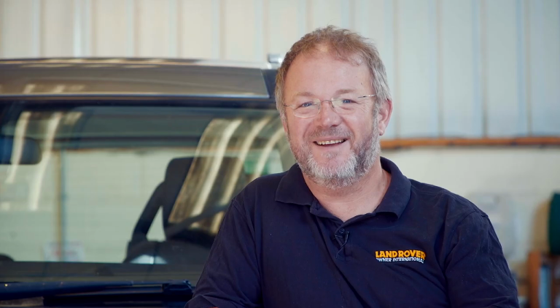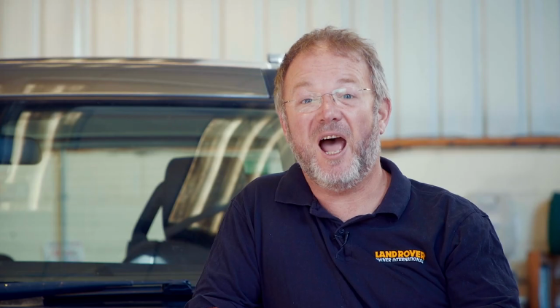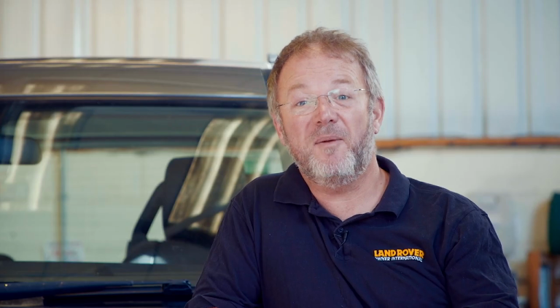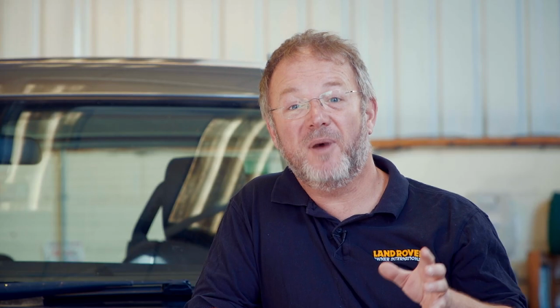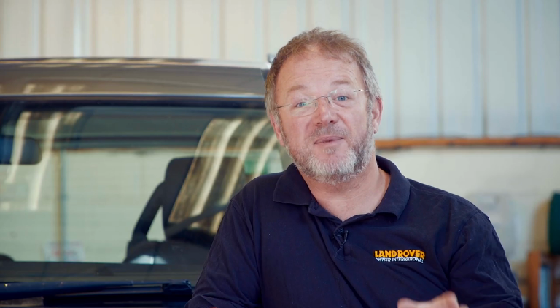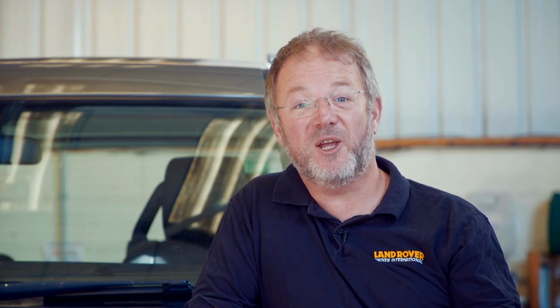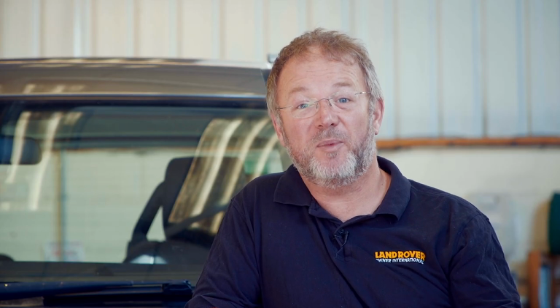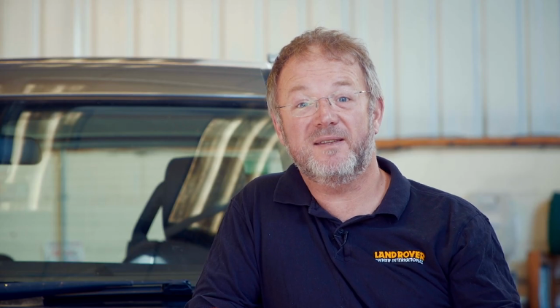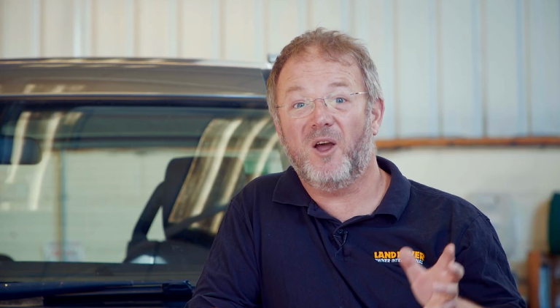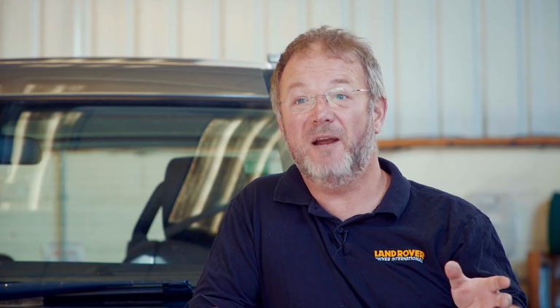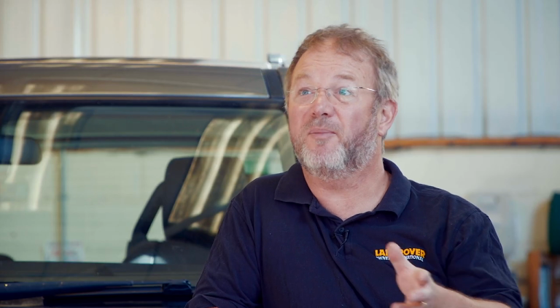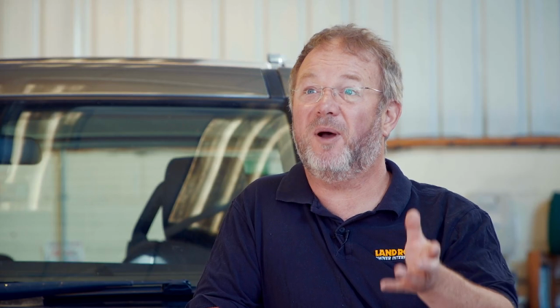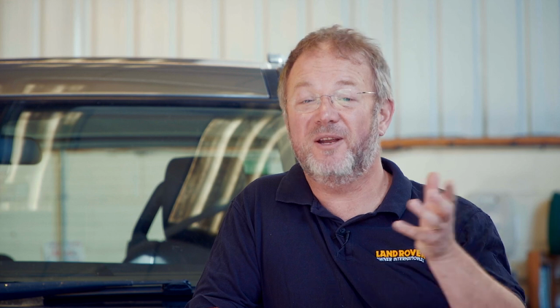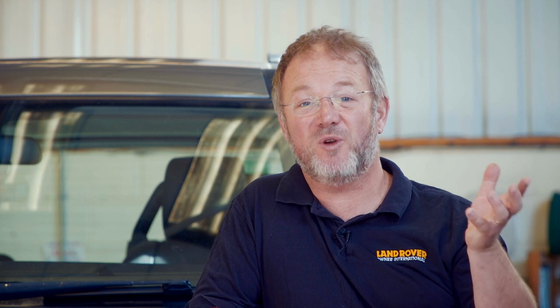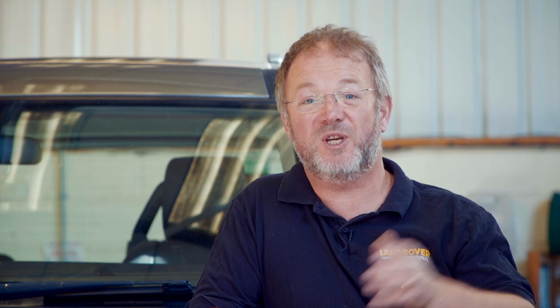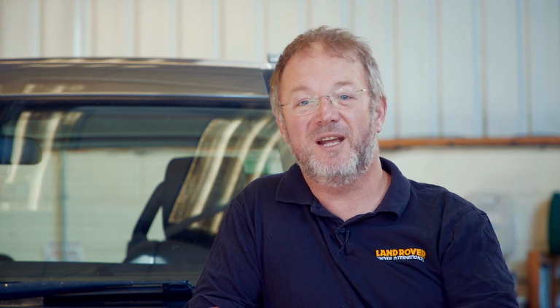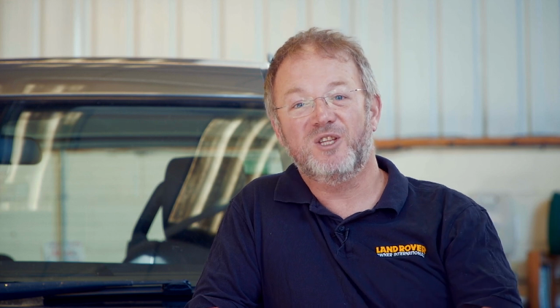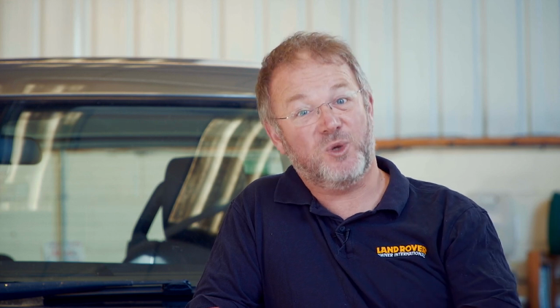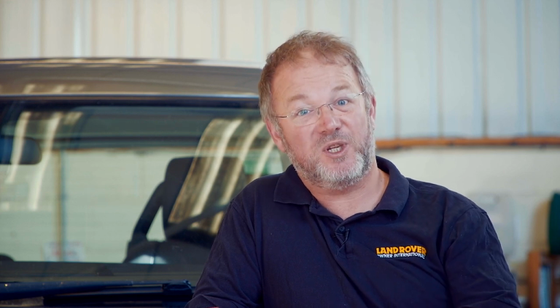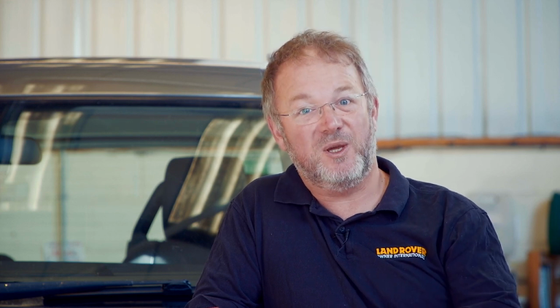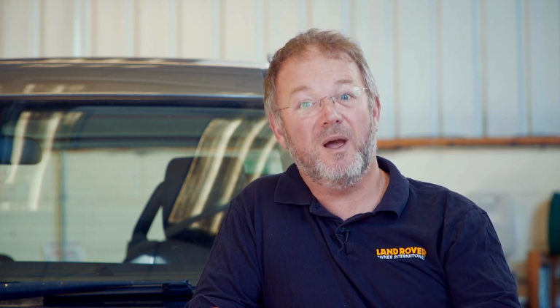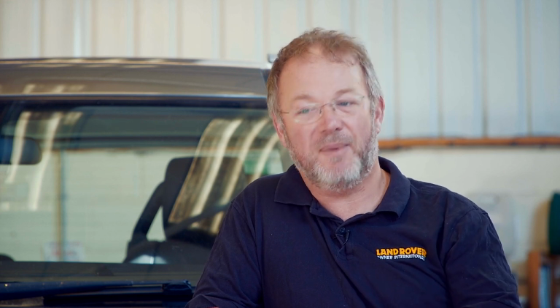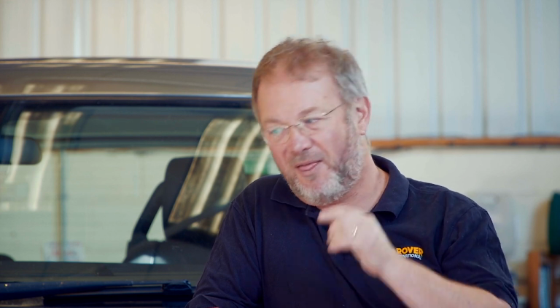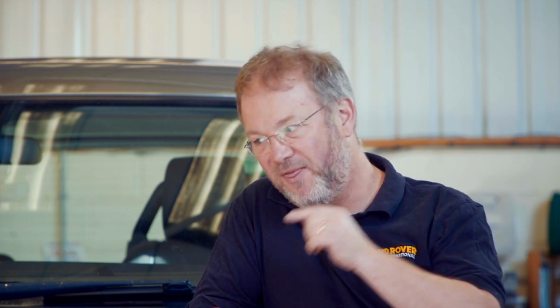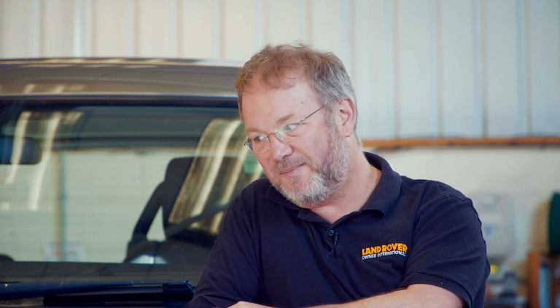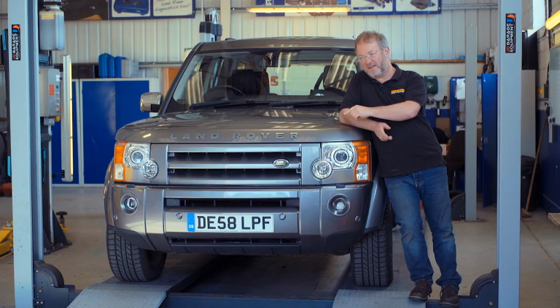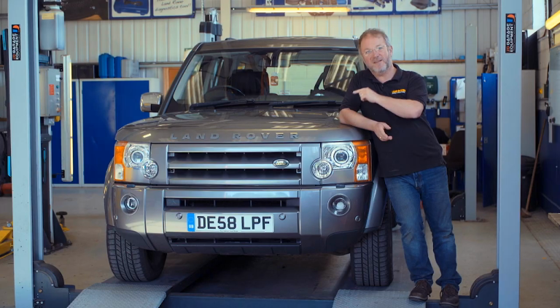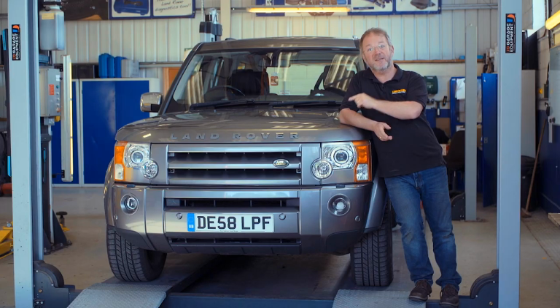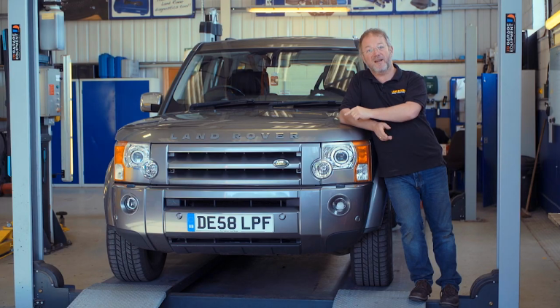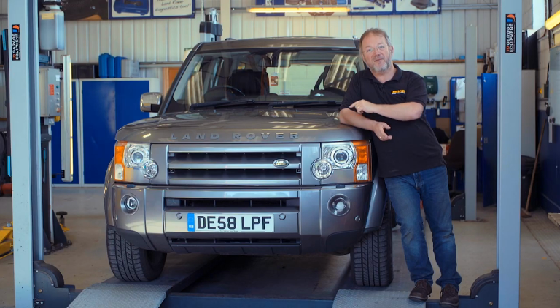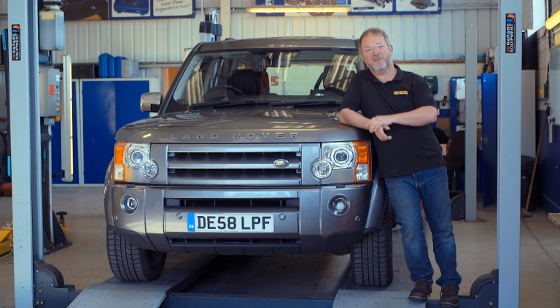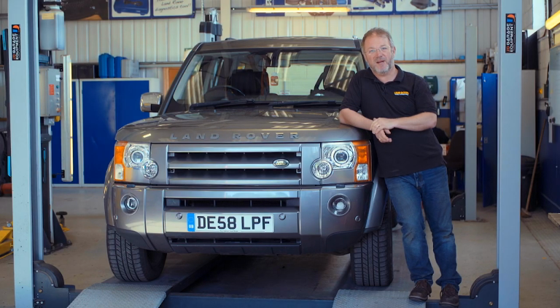Hello, my name is Danny Hopkins and I'm here at Britpart in Shropshire to talk to you about this beast, the Discovery 3.